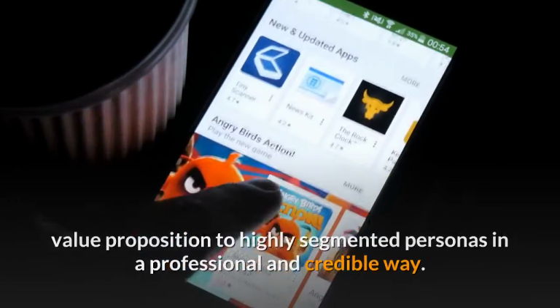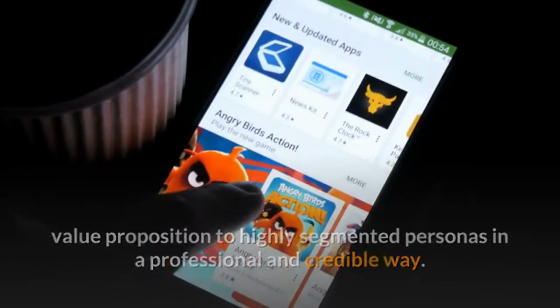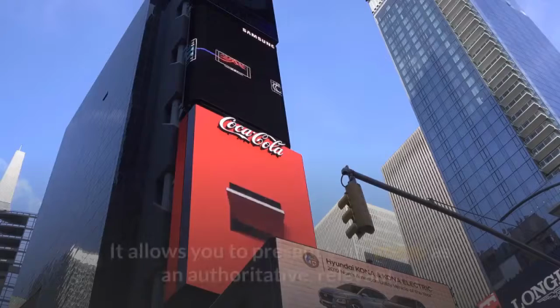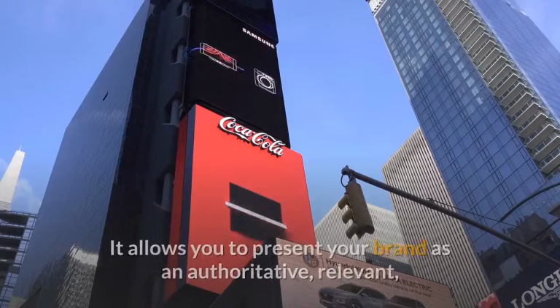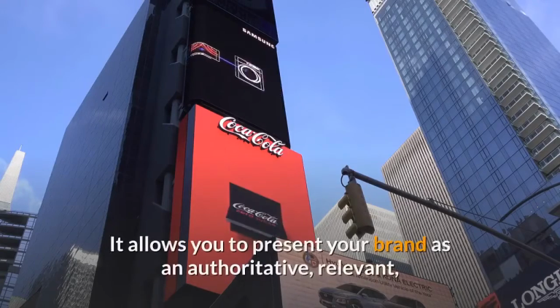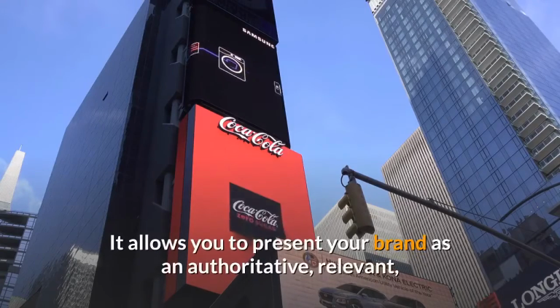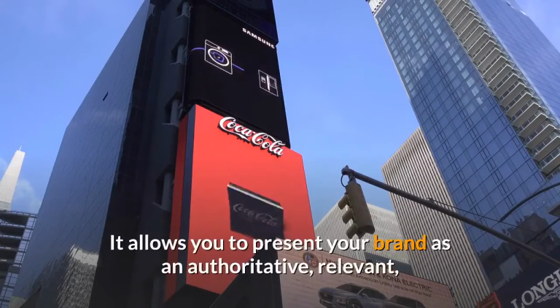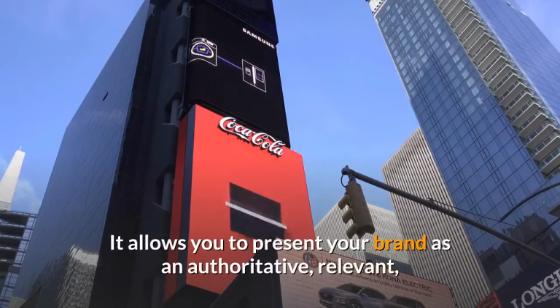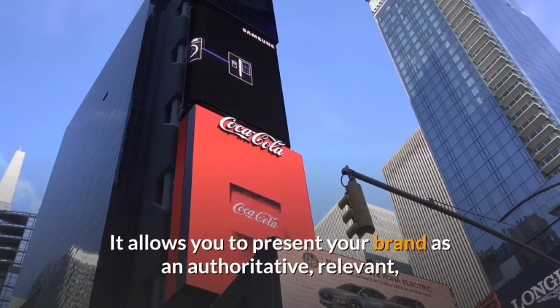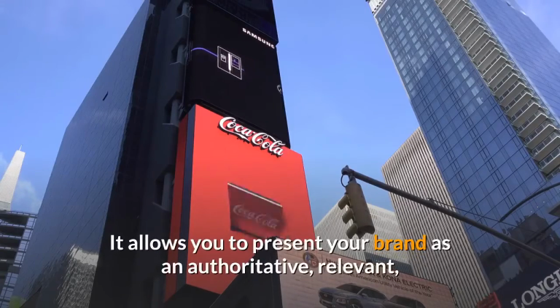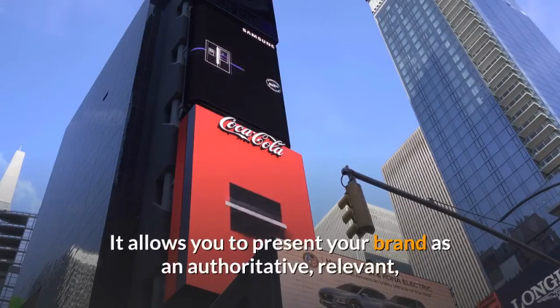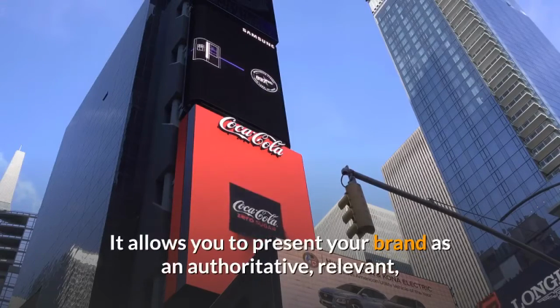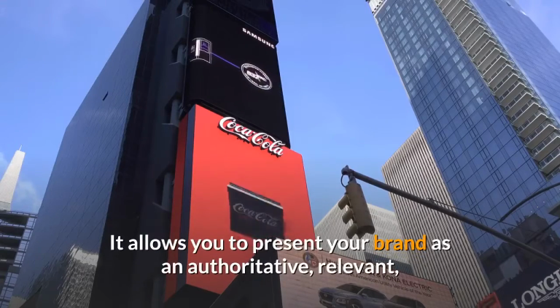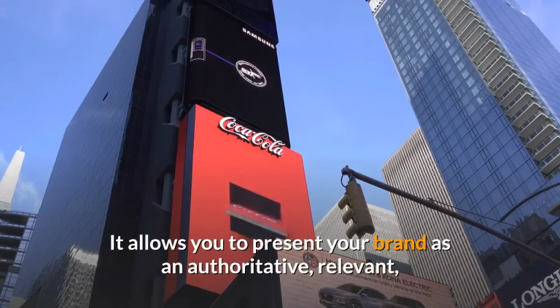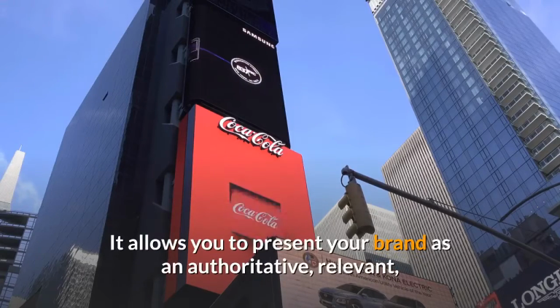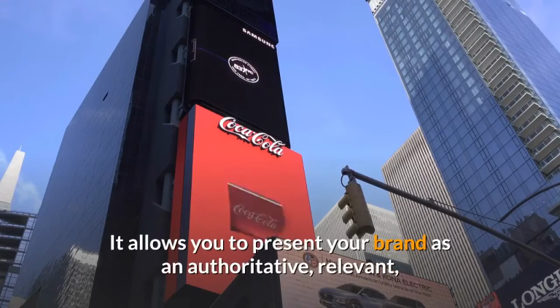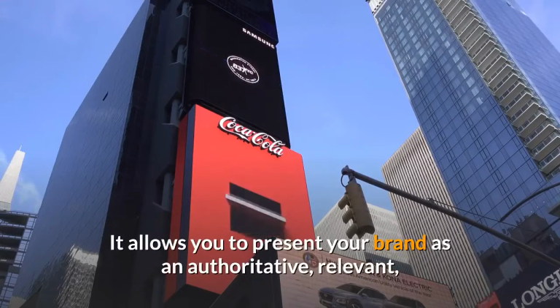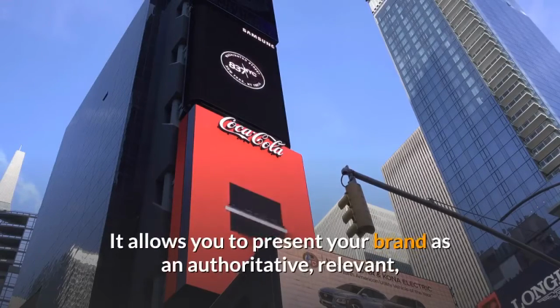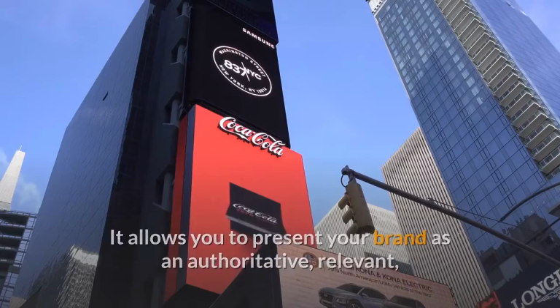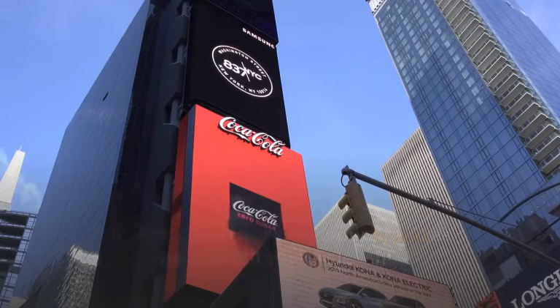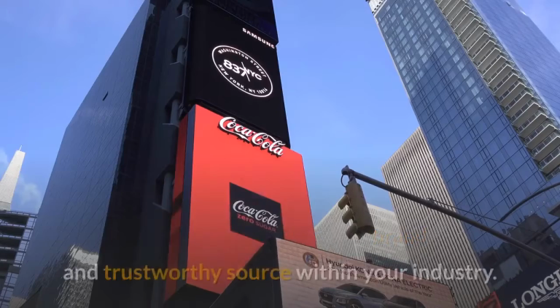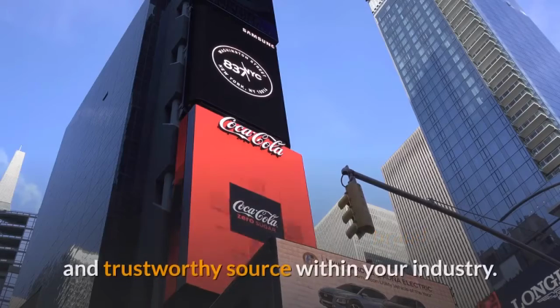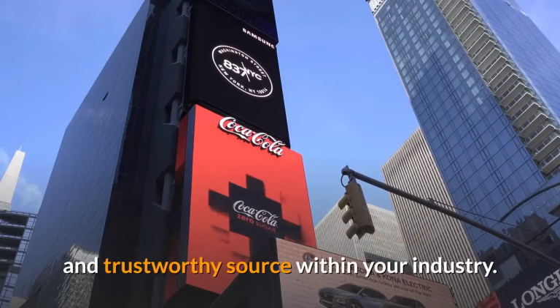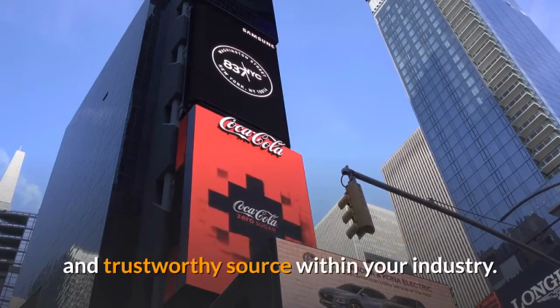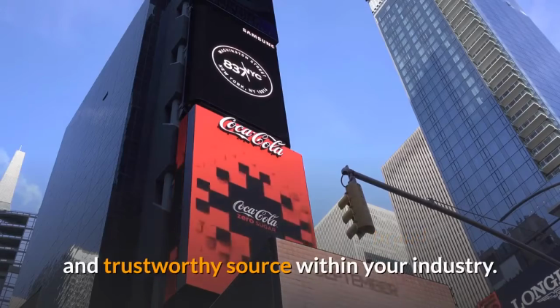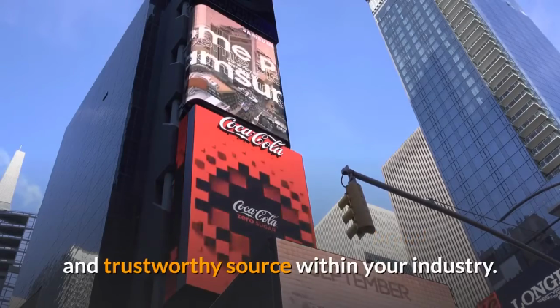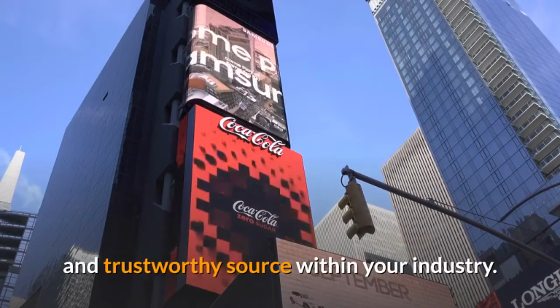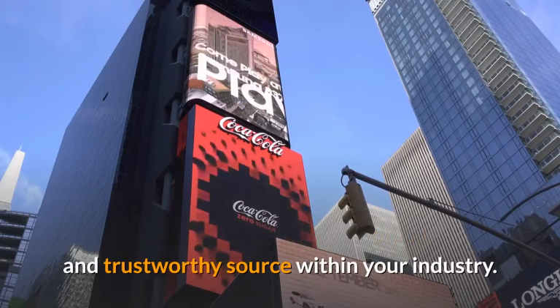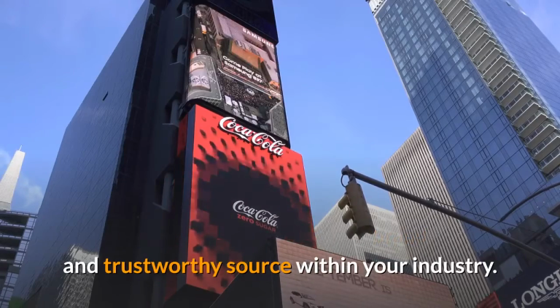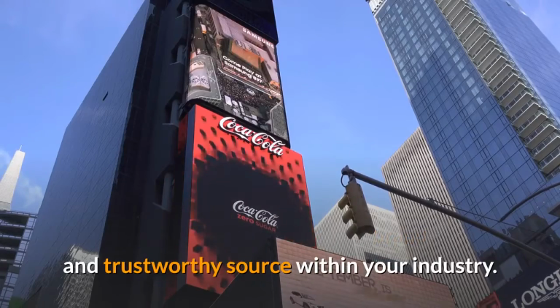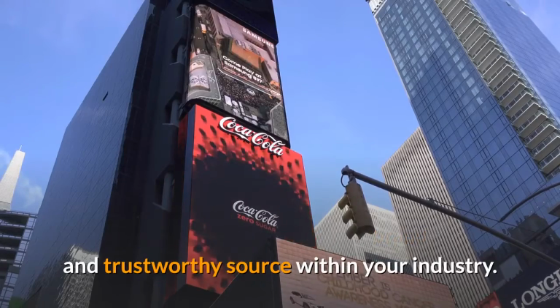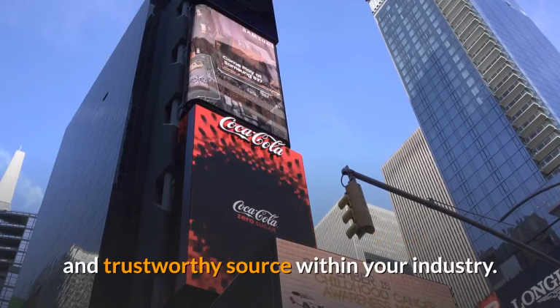Using post-click landing pages as your online storefront offers an opportunity to provide a unique value proposition to highly segmented personas in a professional and credible way. It allows you to present your brand as an authoritative, relevant, and trustworthy source within your industry.